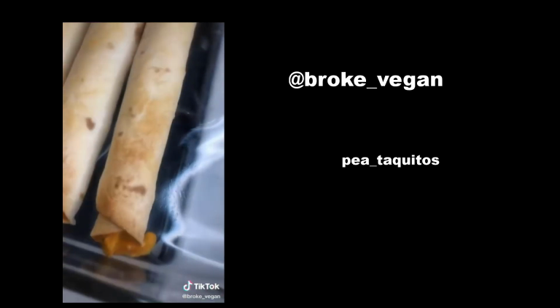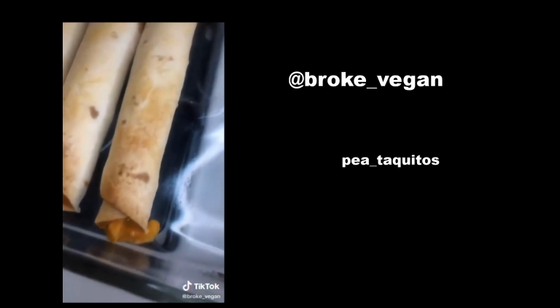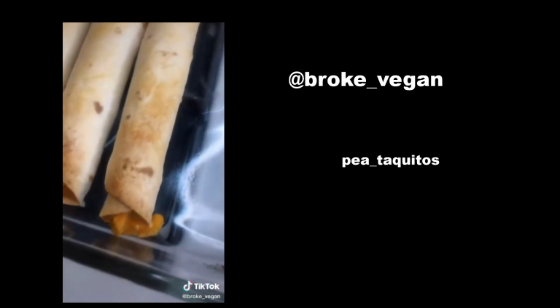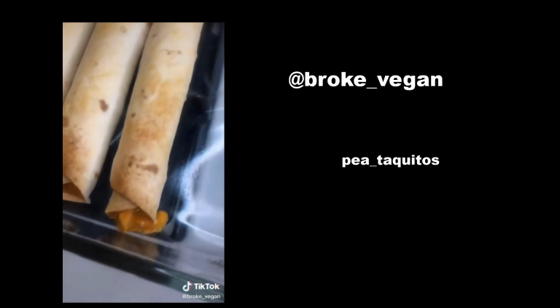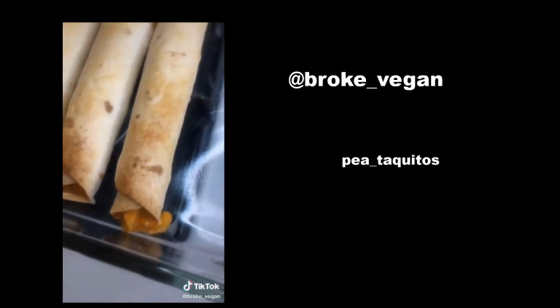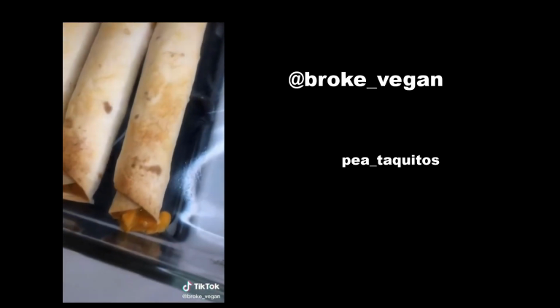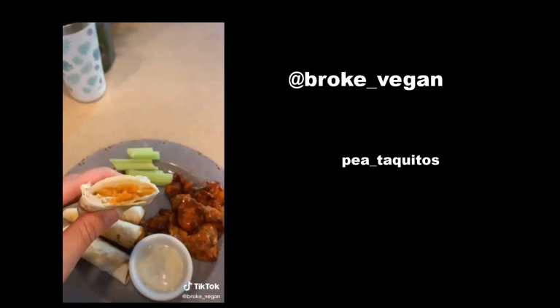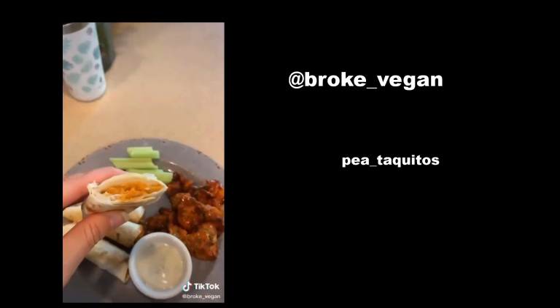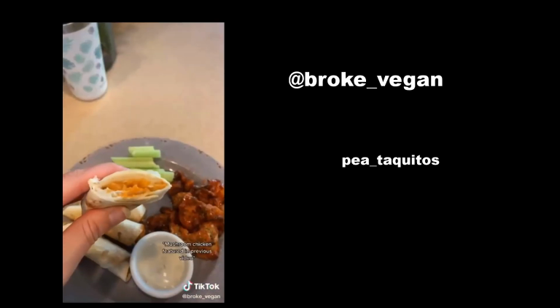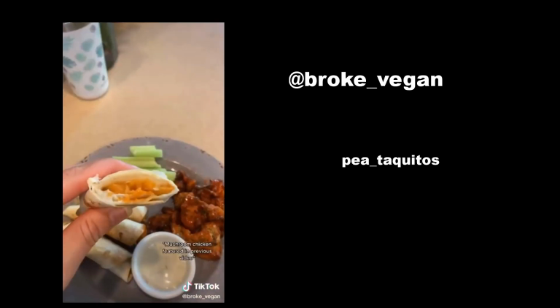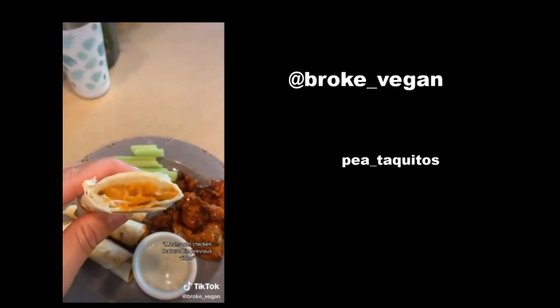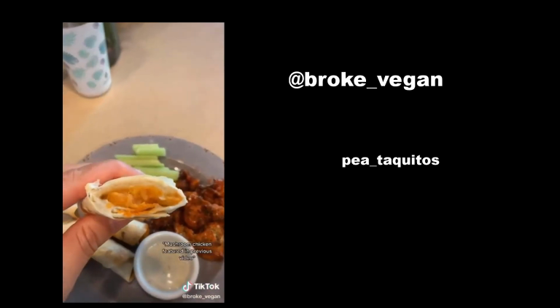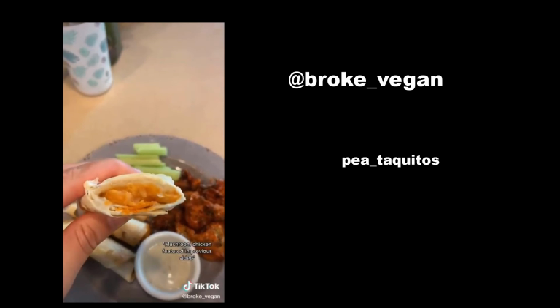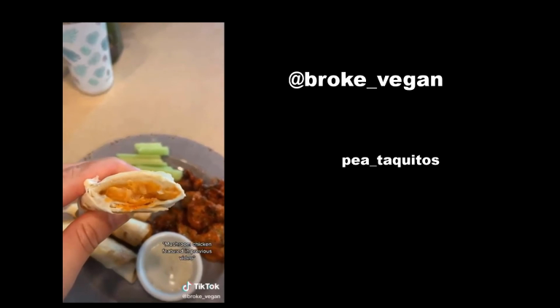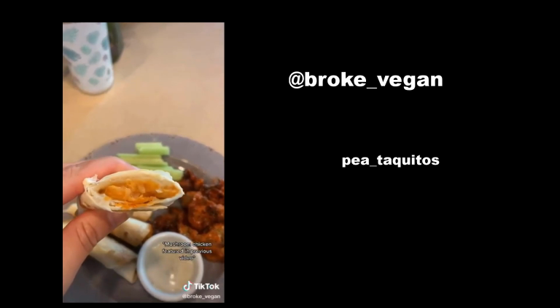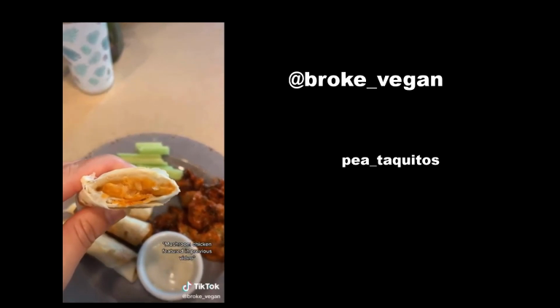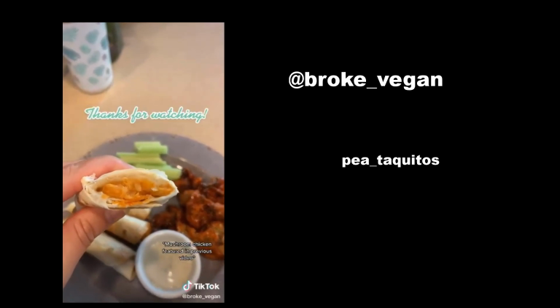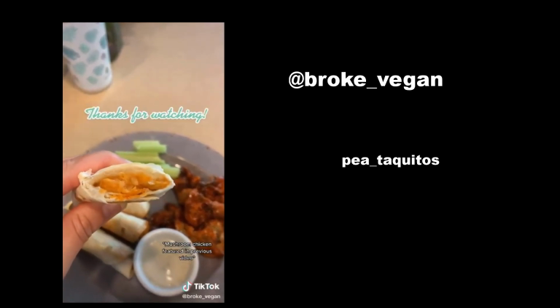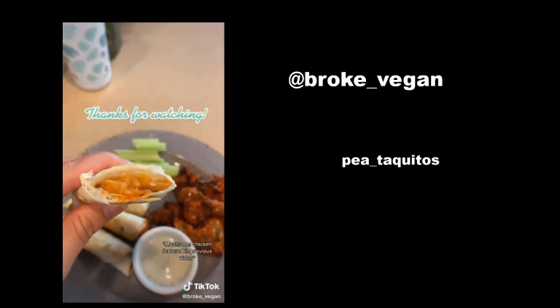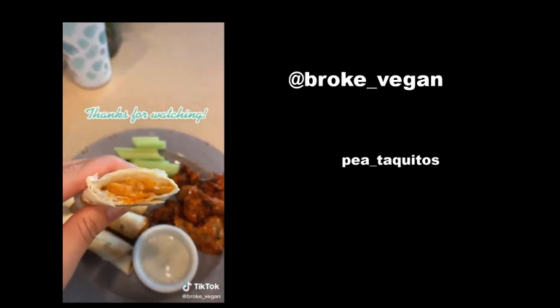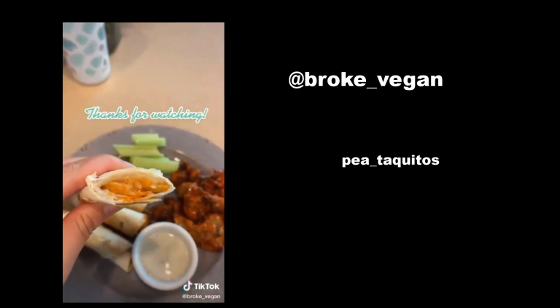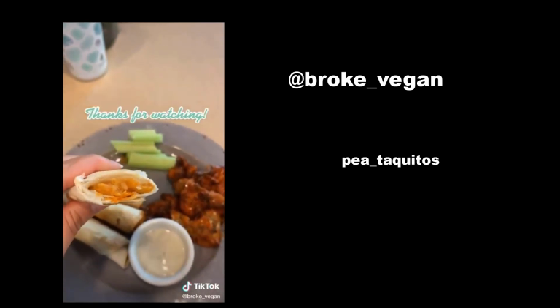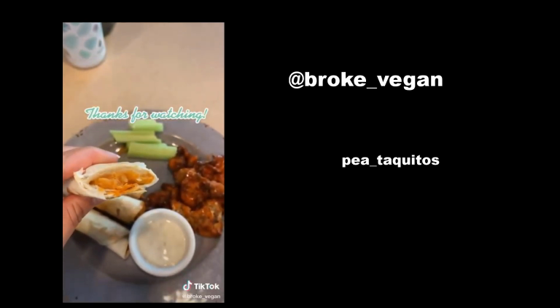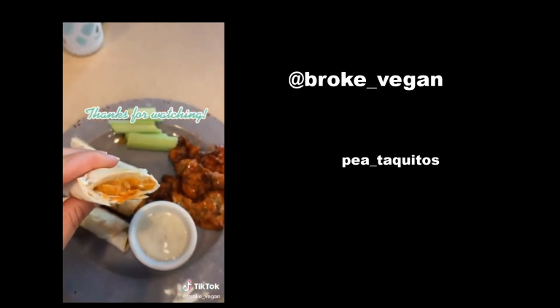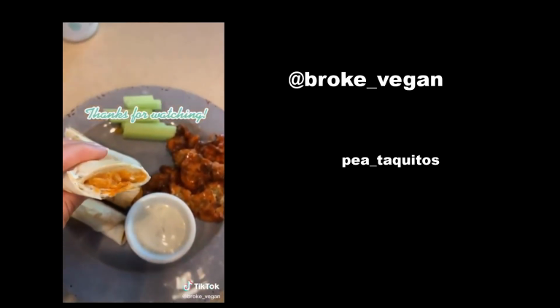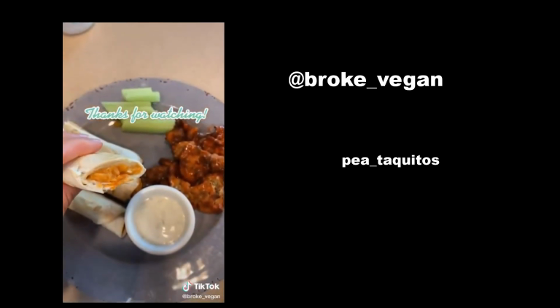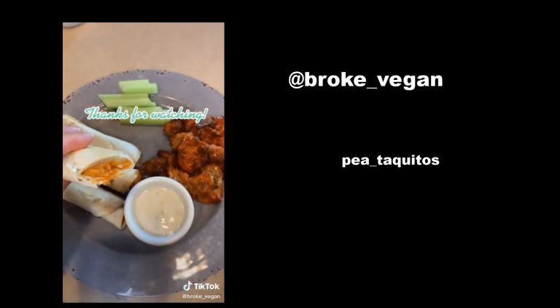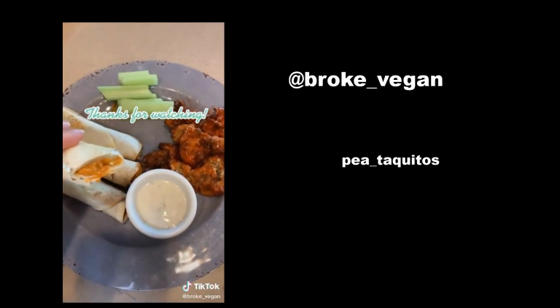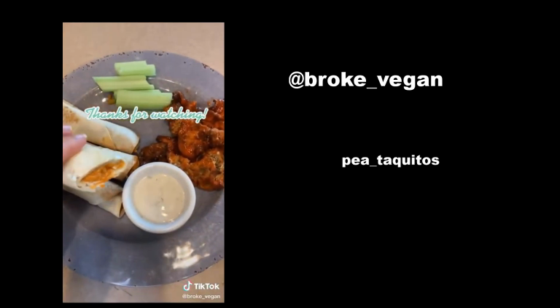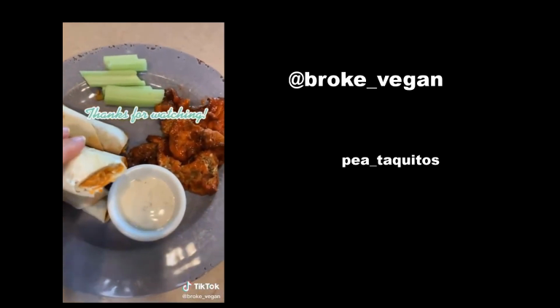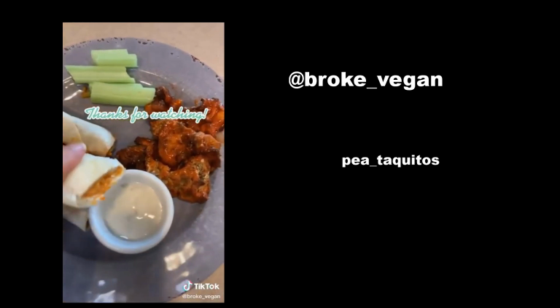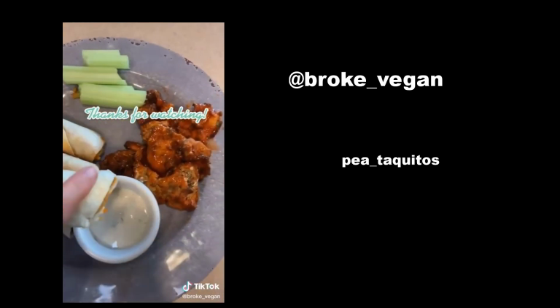Watch the goodness ooze out of there and enjoy it with some celery, carrots, vegan ranch, and the mushroom chicken featured in my last video. Welcome to Bean TikTok.